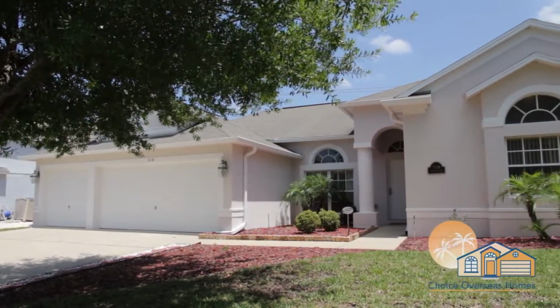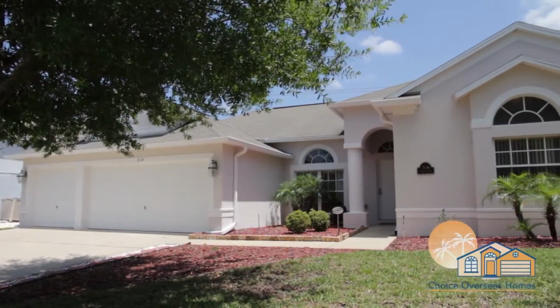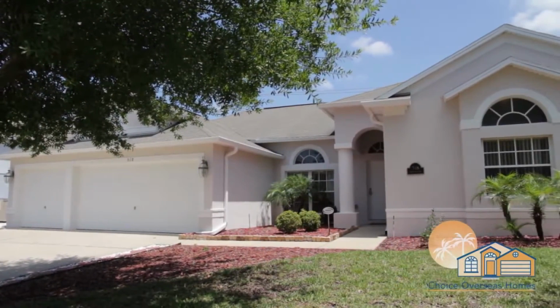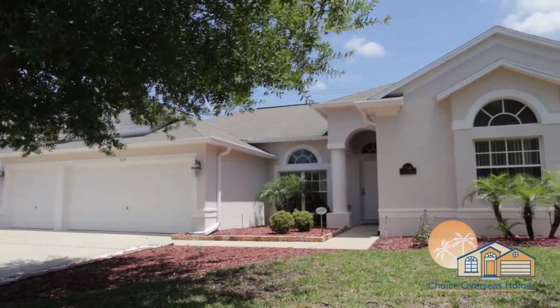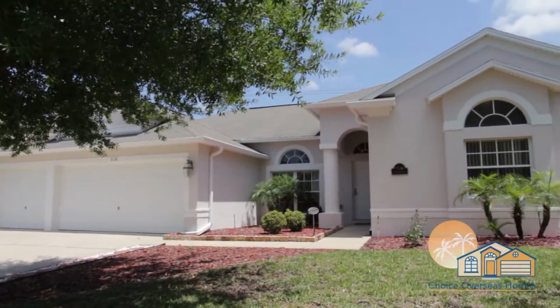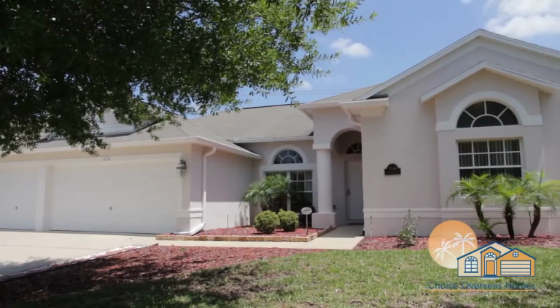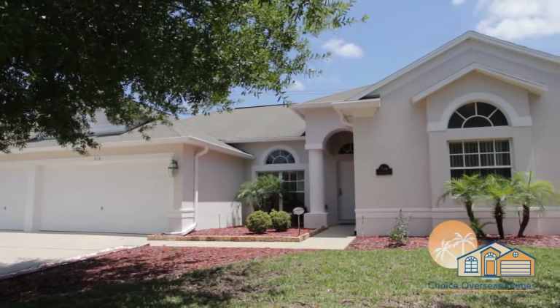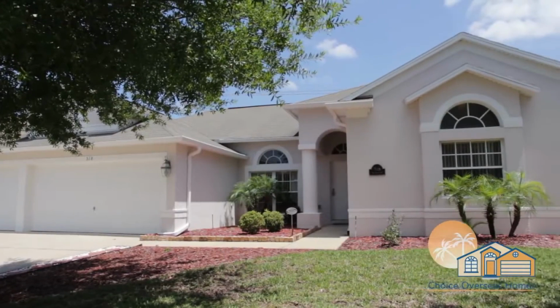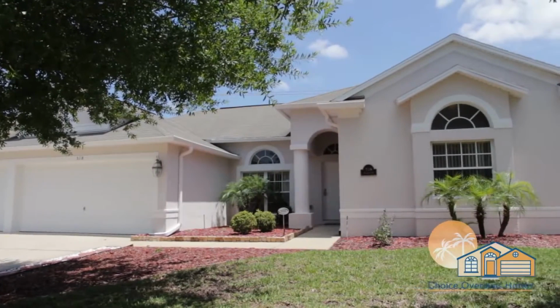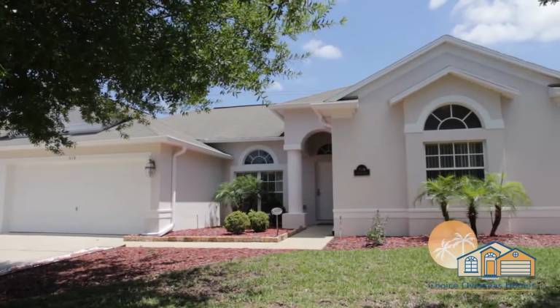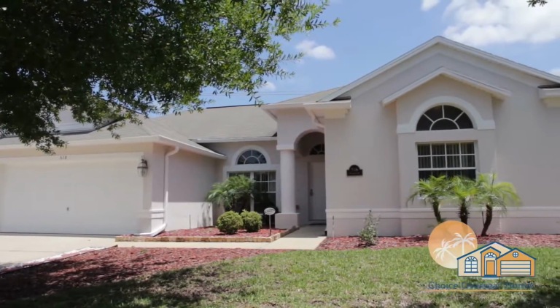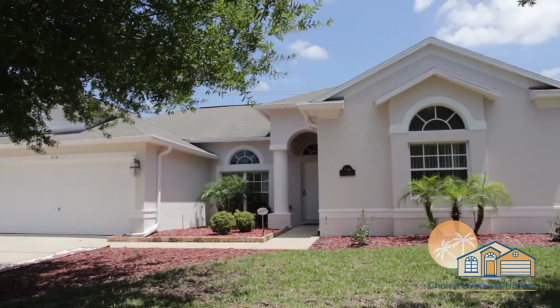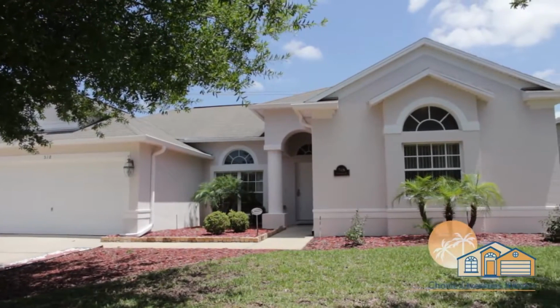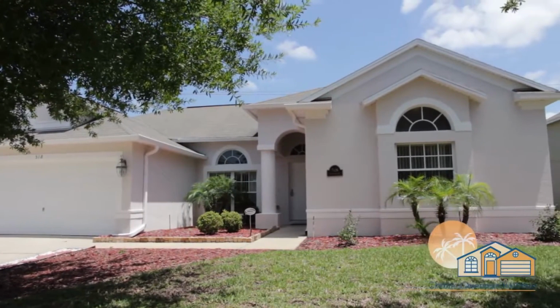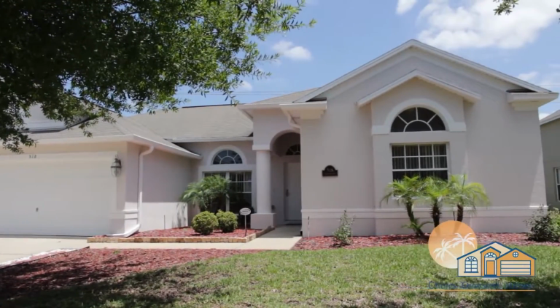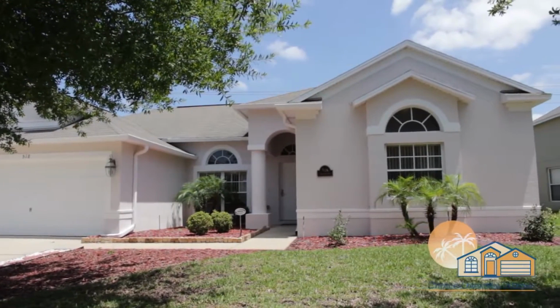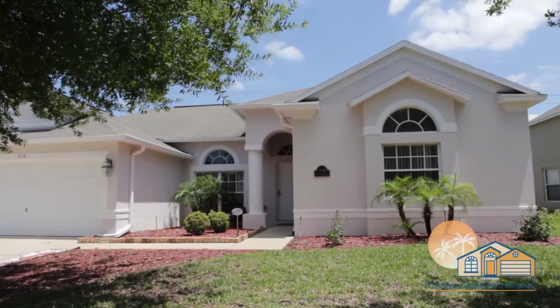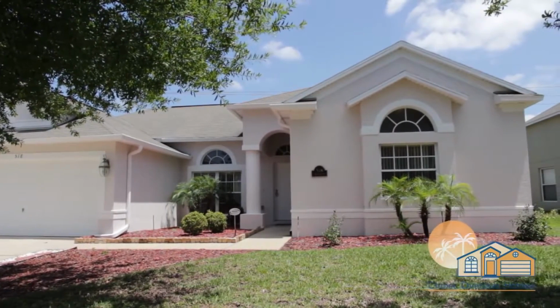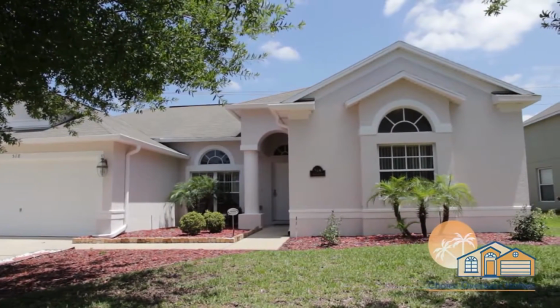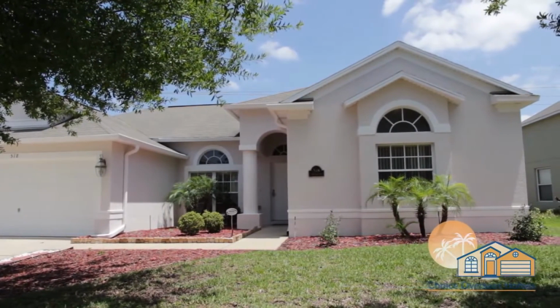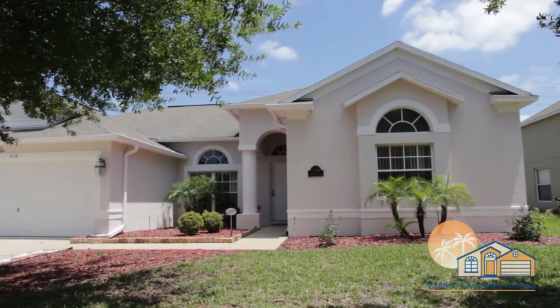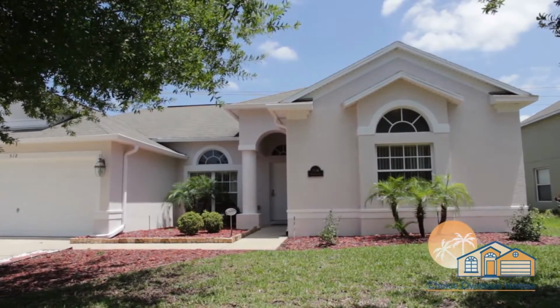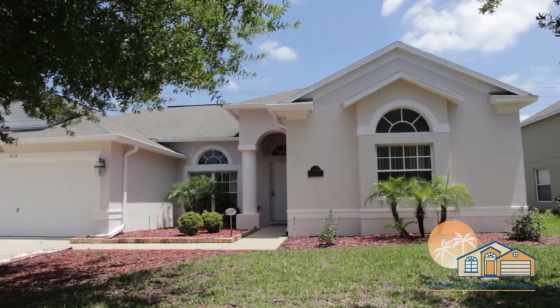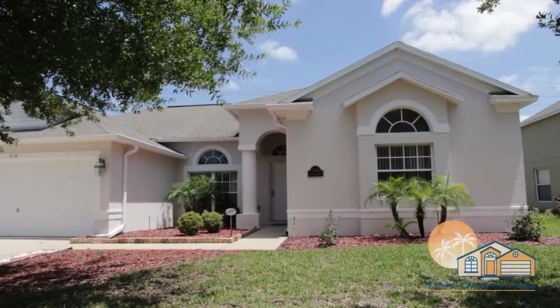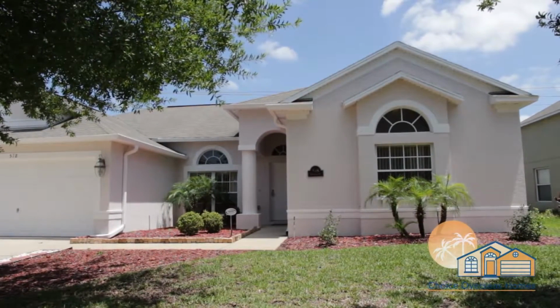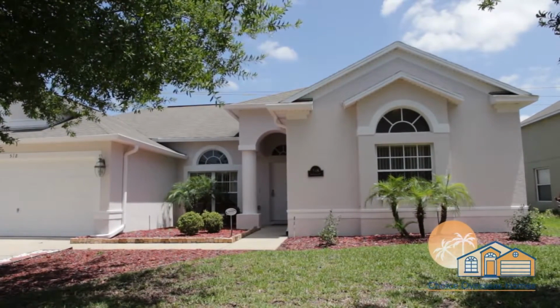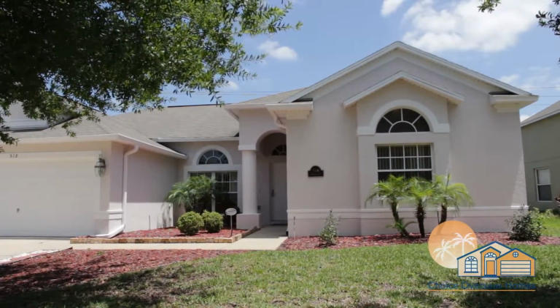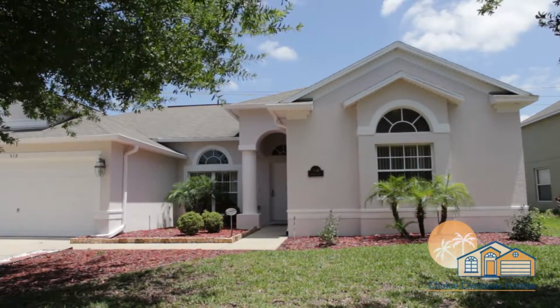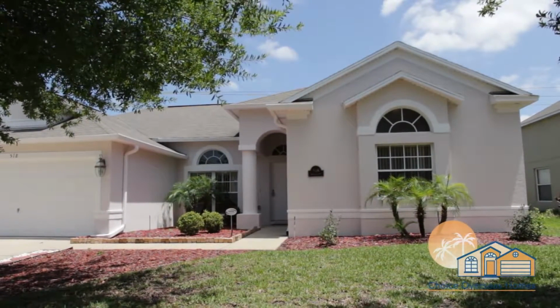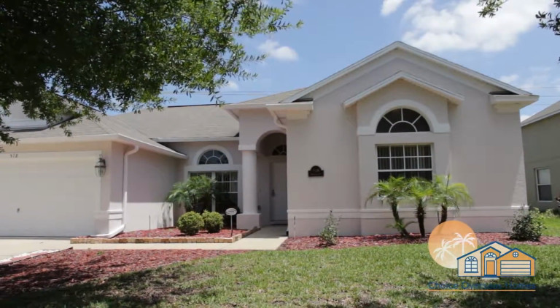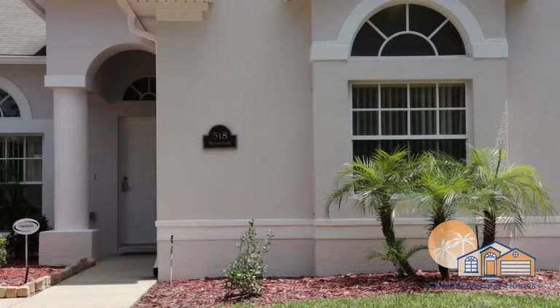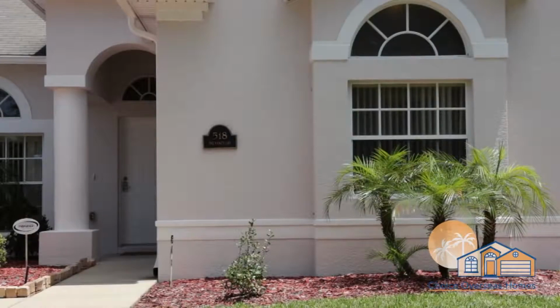Welcome to our spacious four-bedroom home located at Grand Reserve in sunny Central Florida.